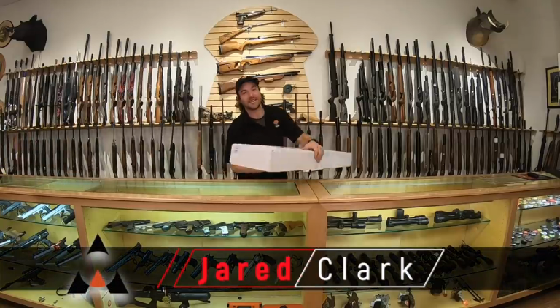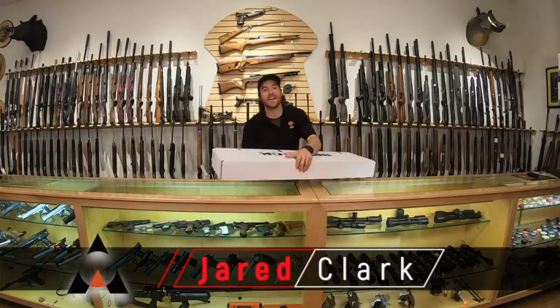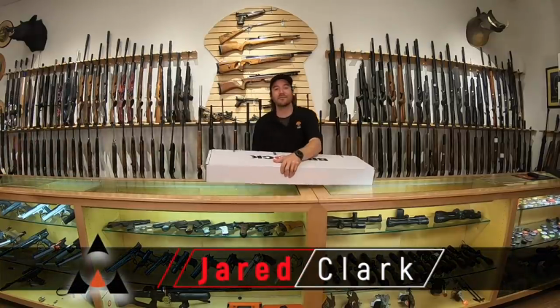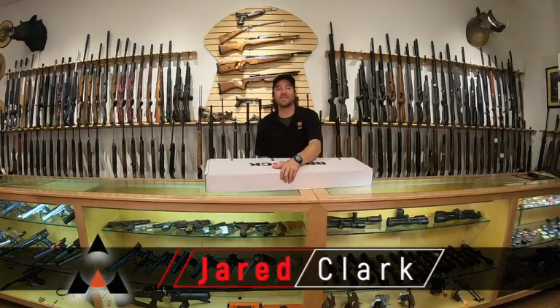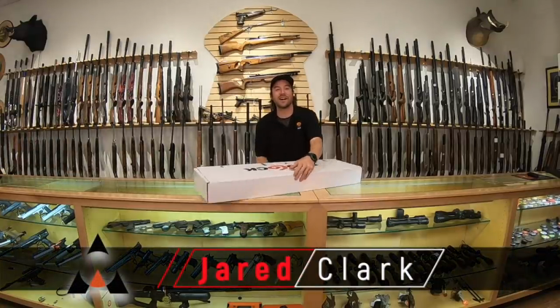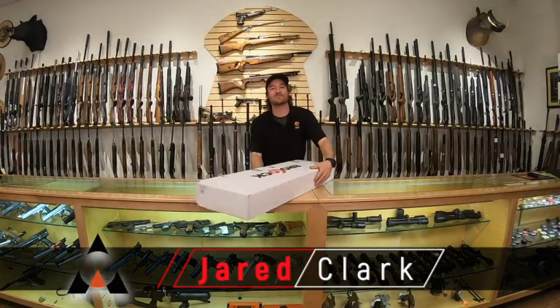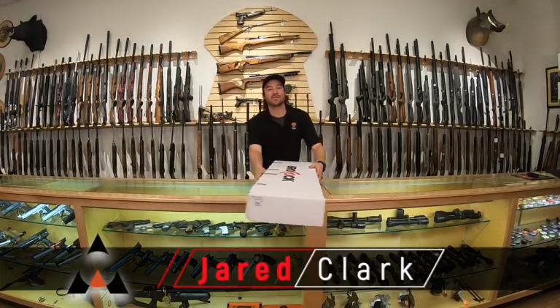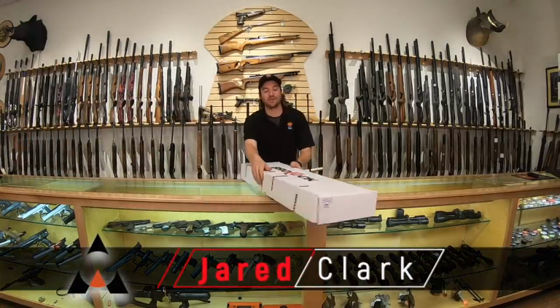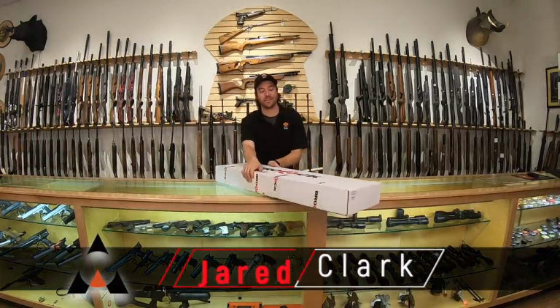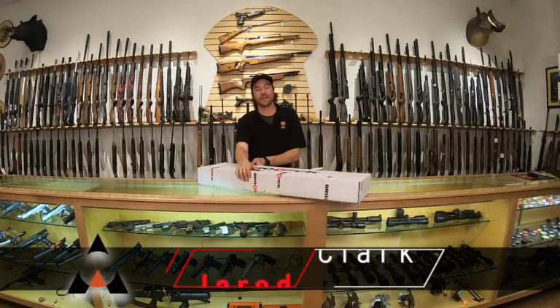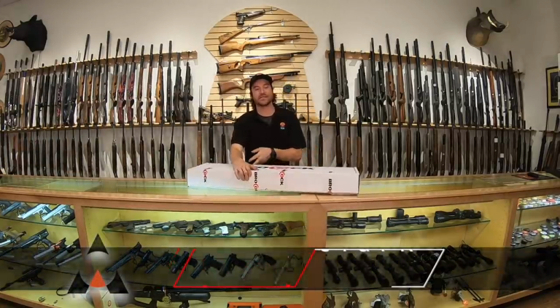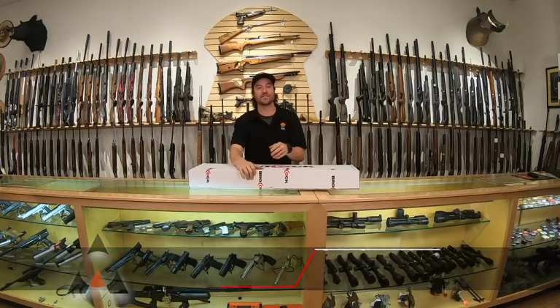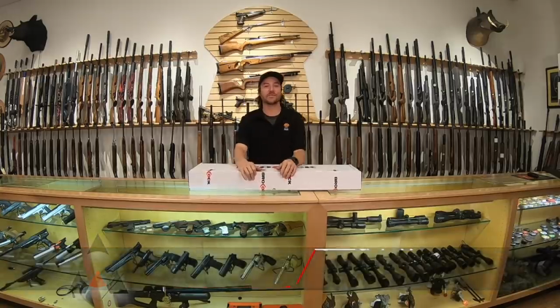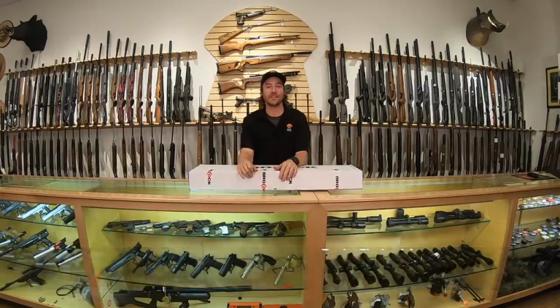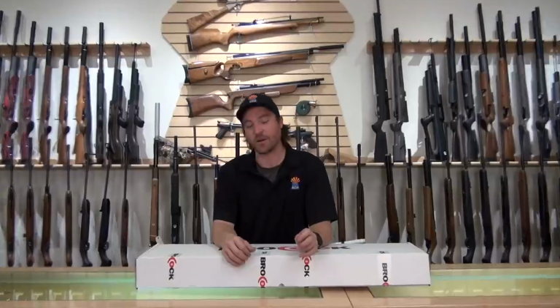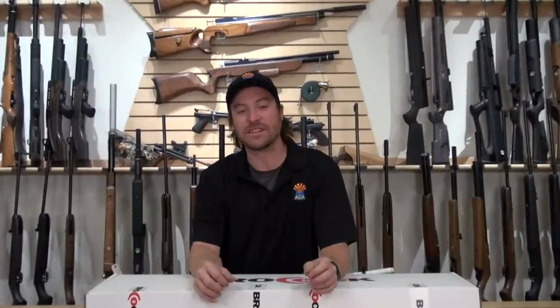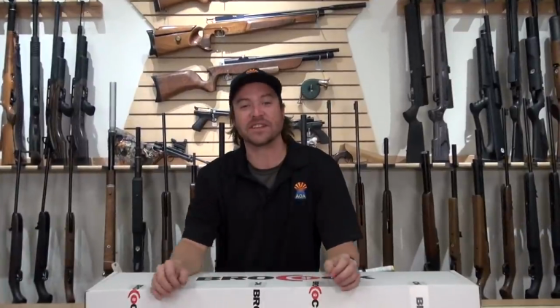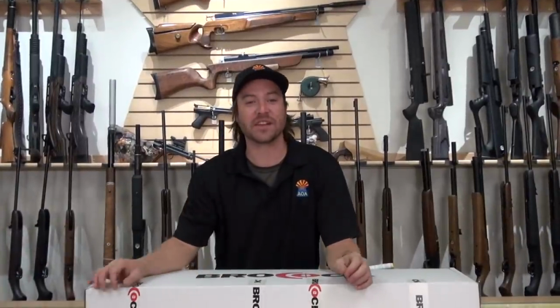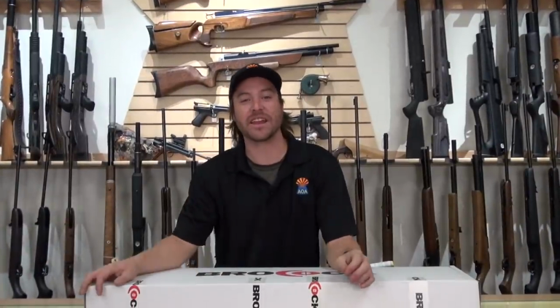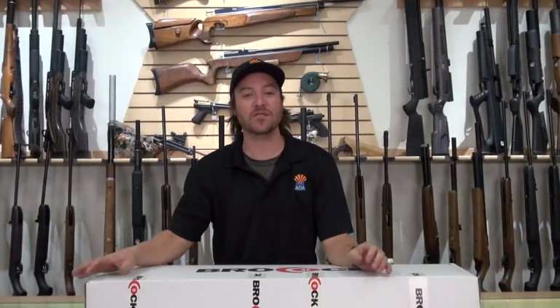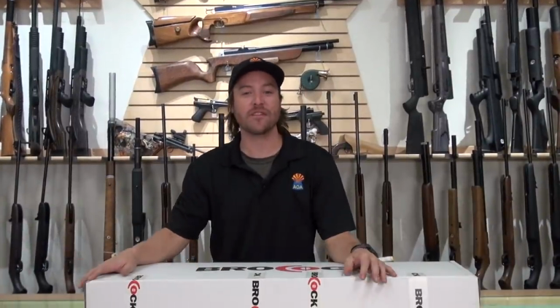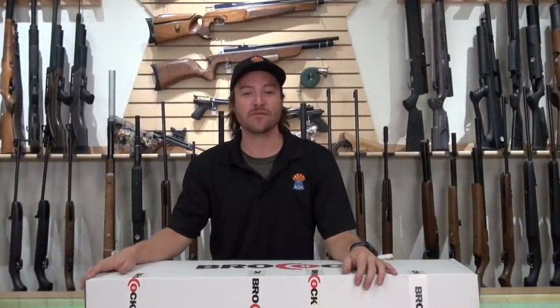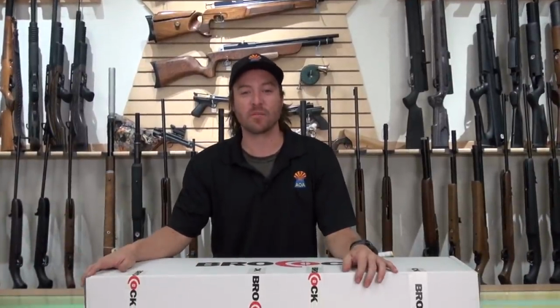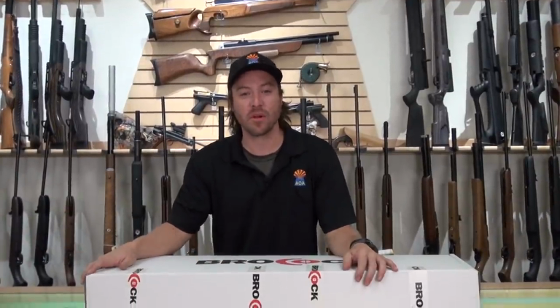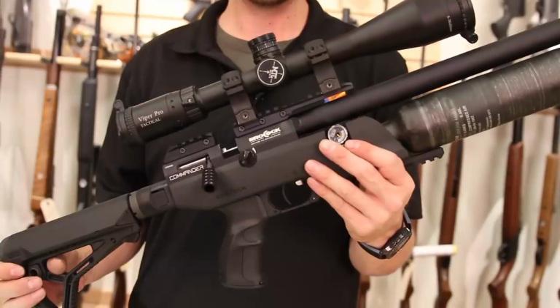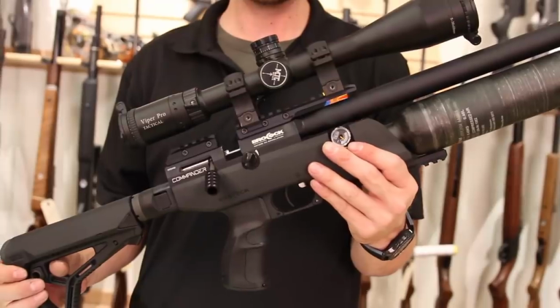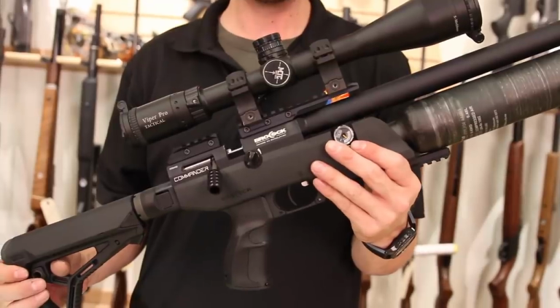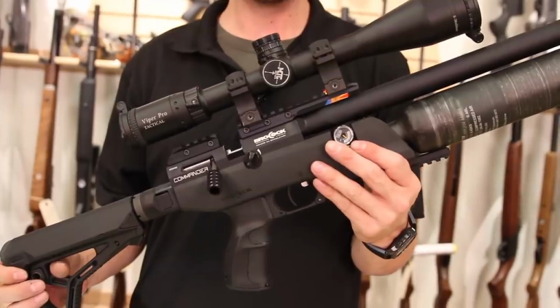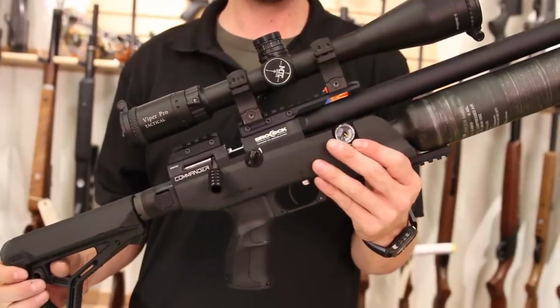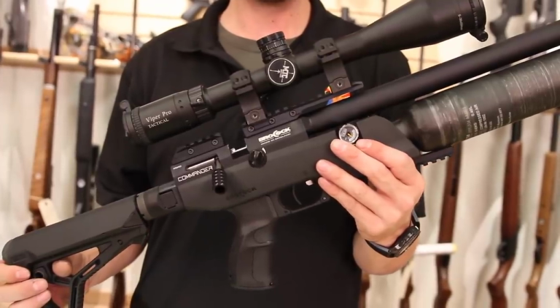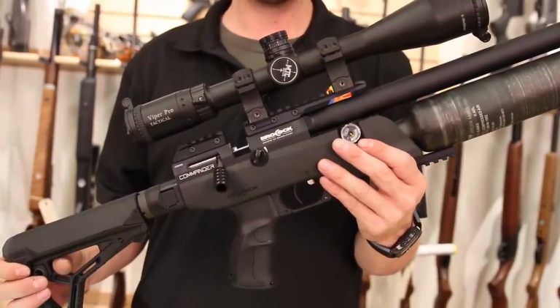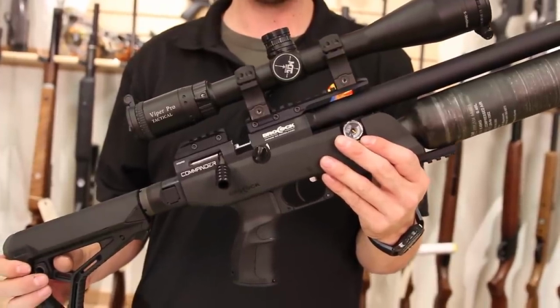Hey everybody! I am Jared Clark with Air Guns of Arizona. We're going to be taking a look at a new rifle from Brocock, the Brocock Commander.